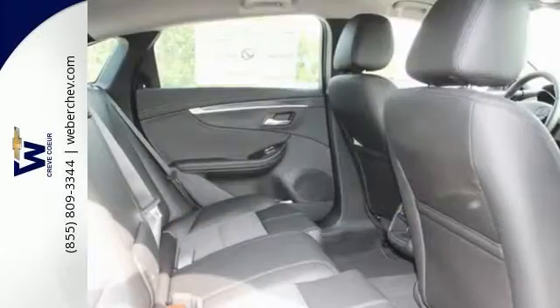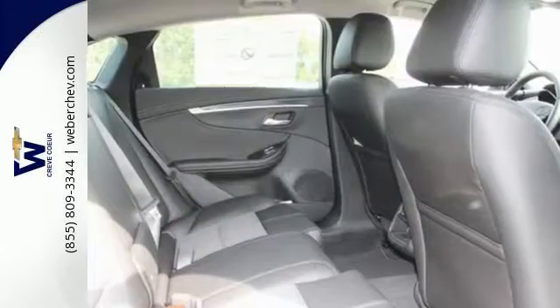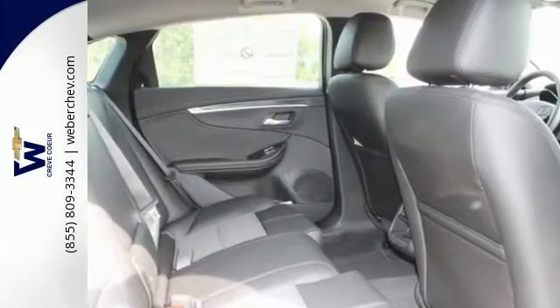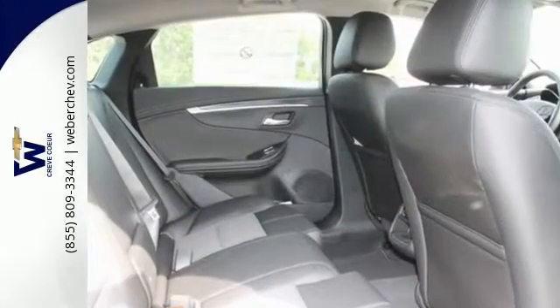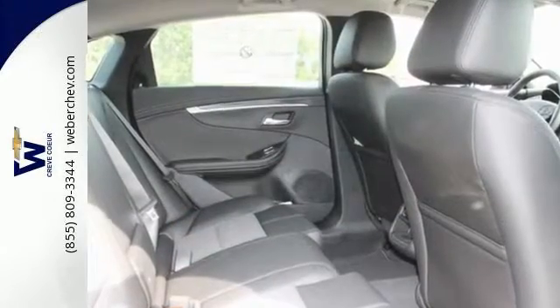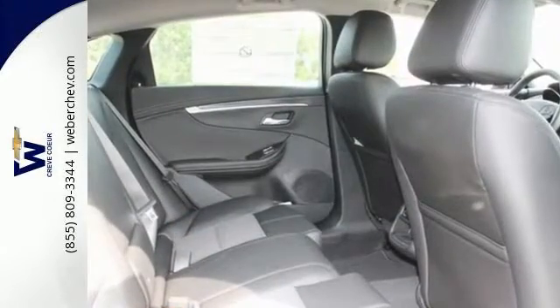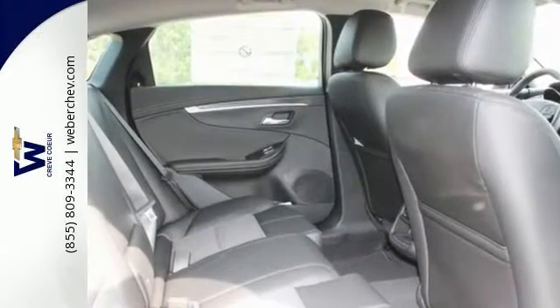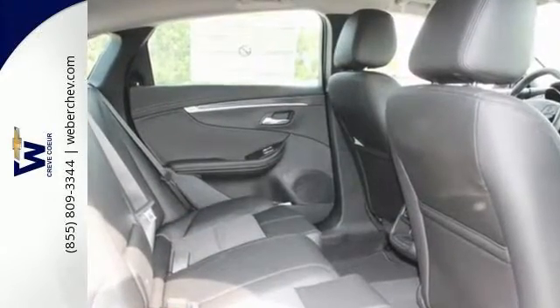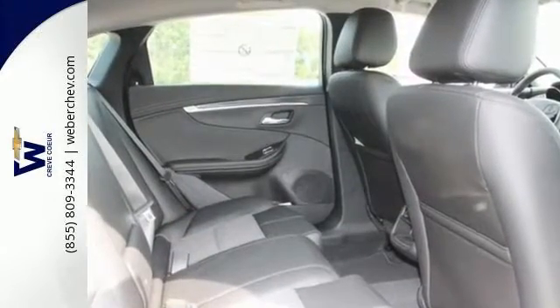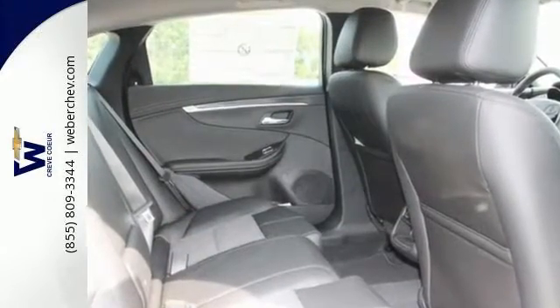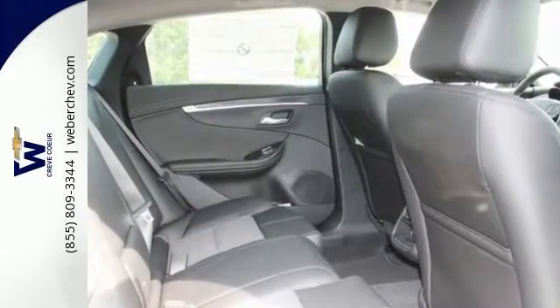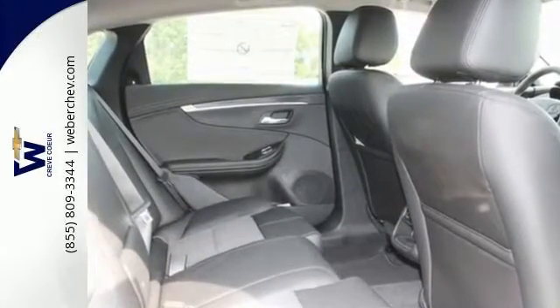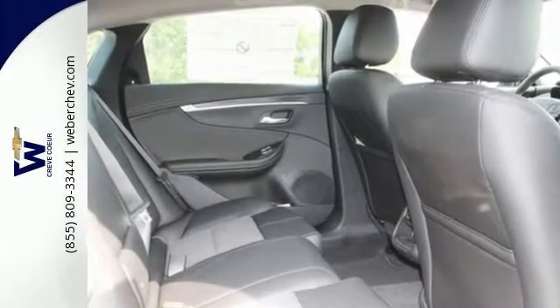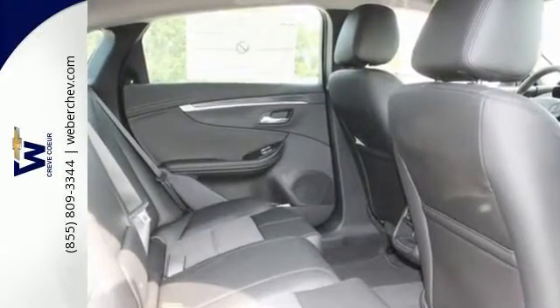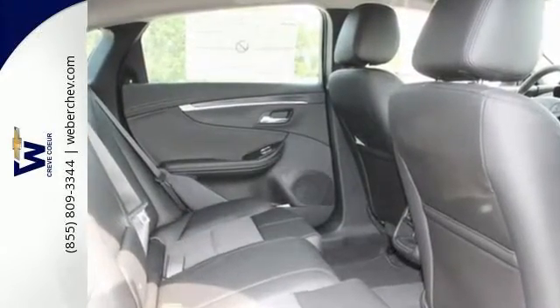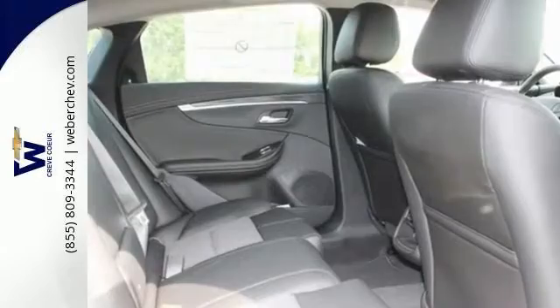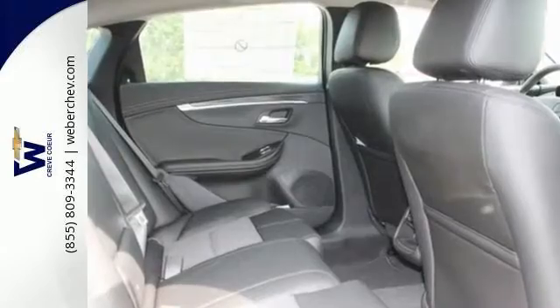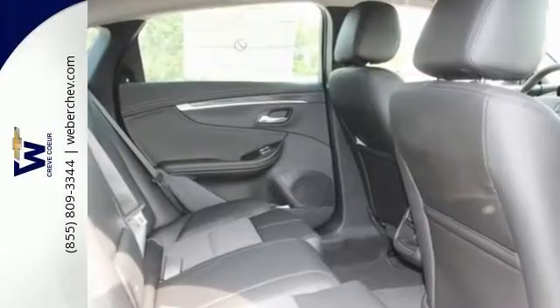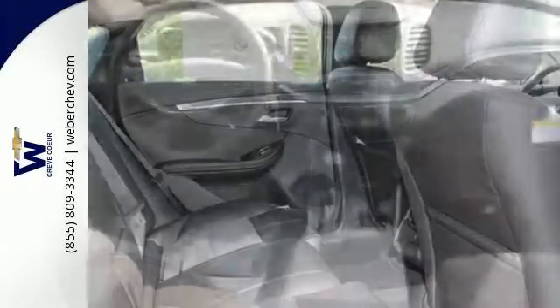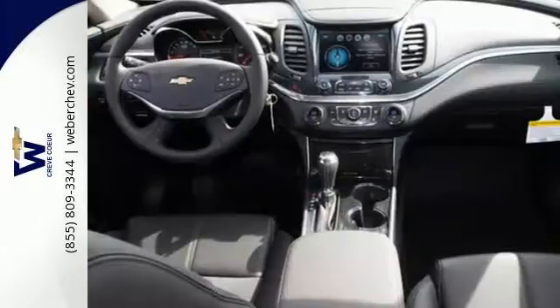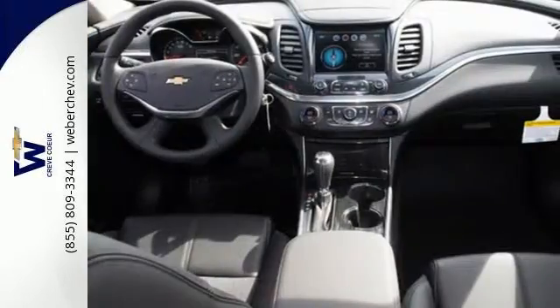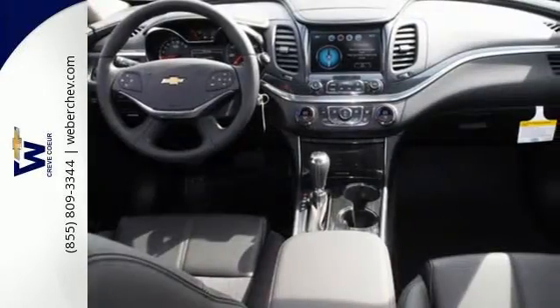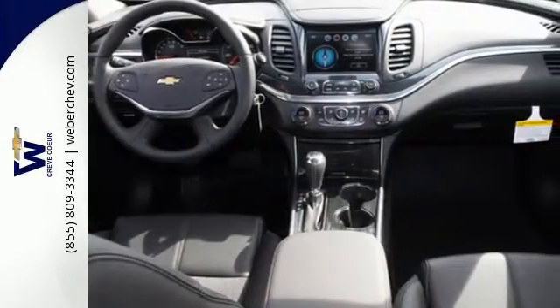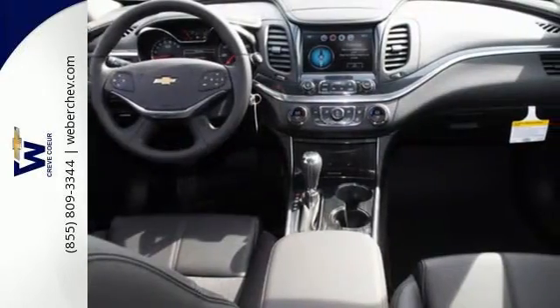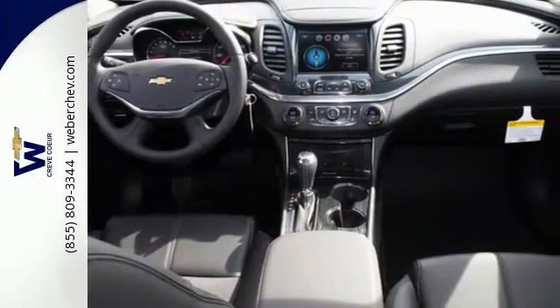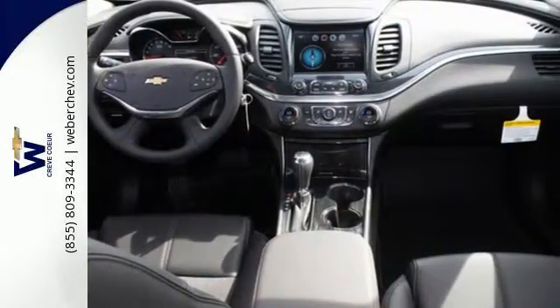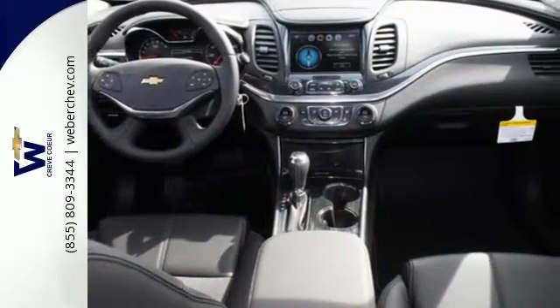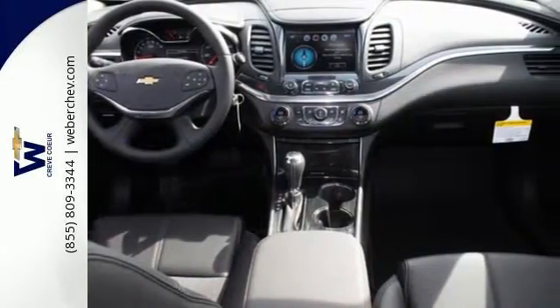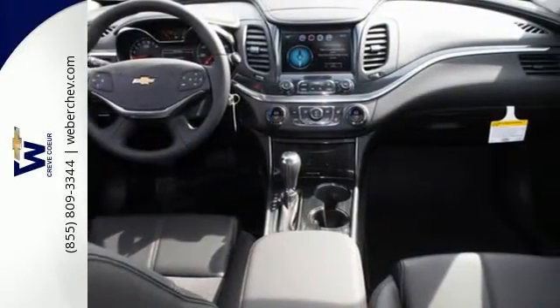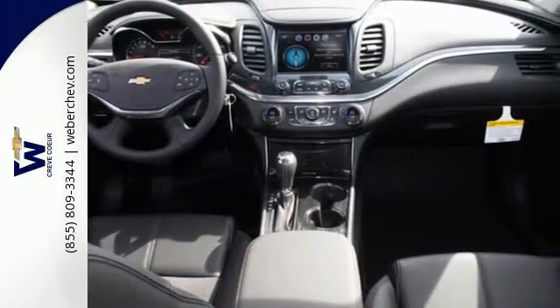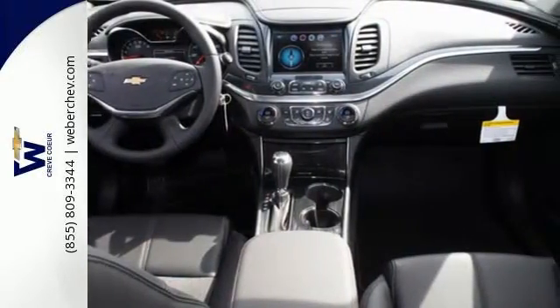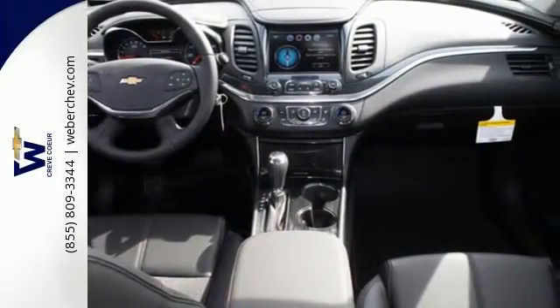Whether it's a family trip or a weekend with friends, there is plenty of space for everything you need and plenty of room for five inside.